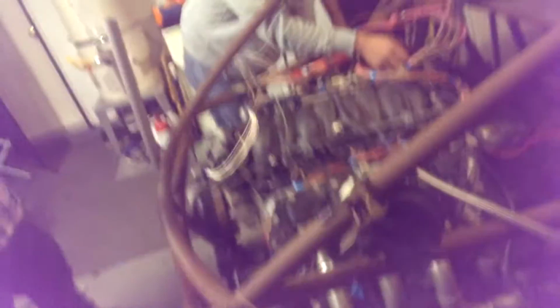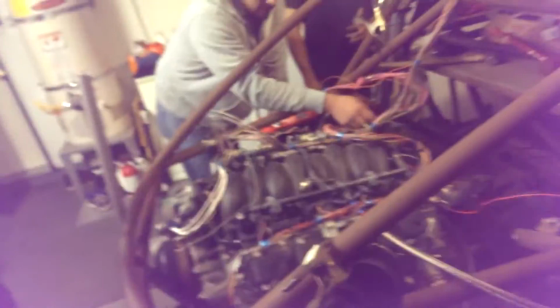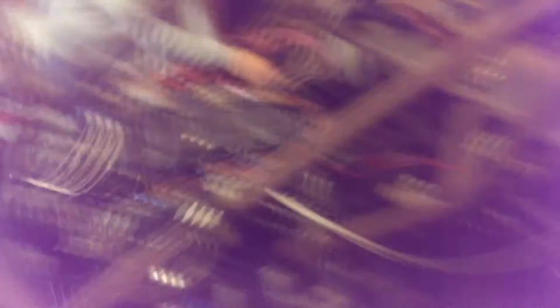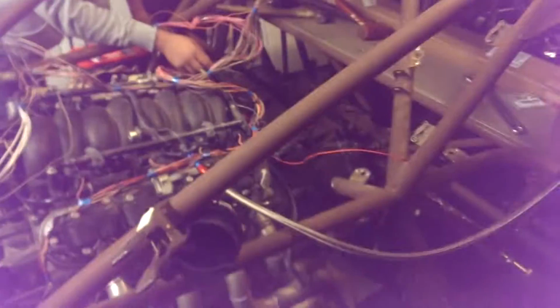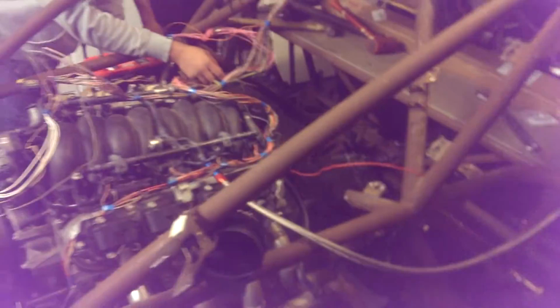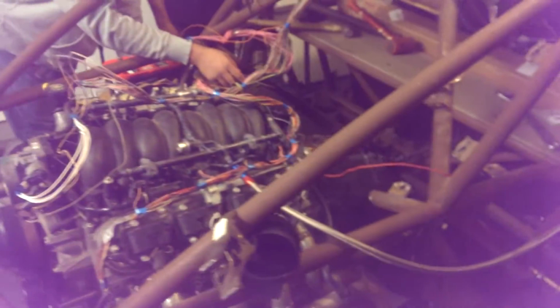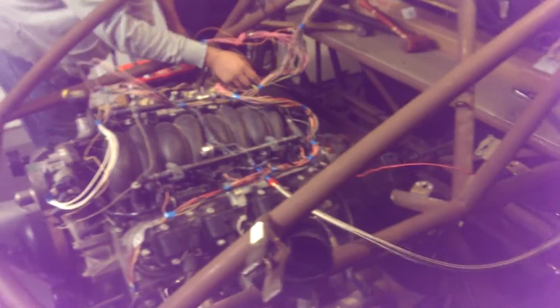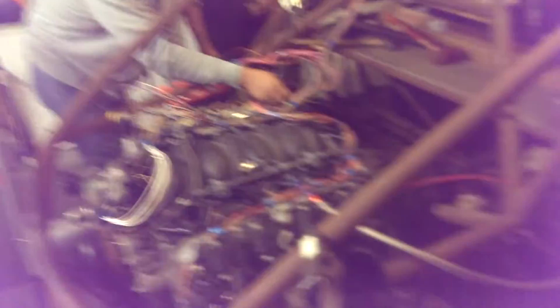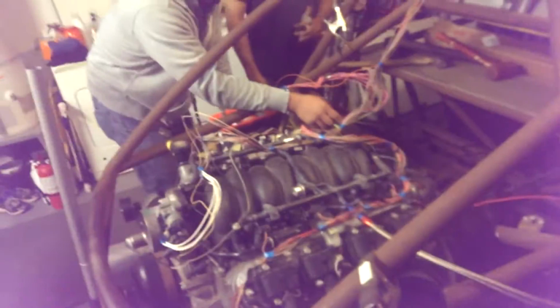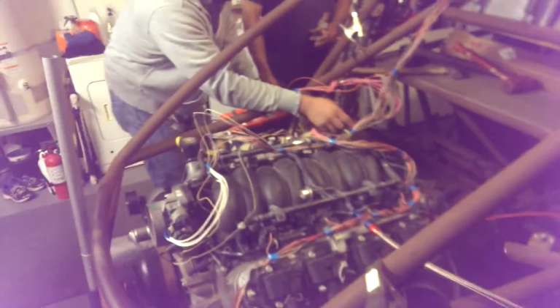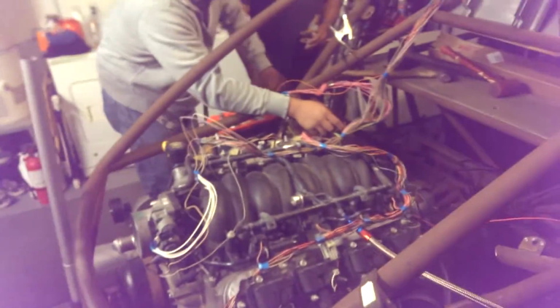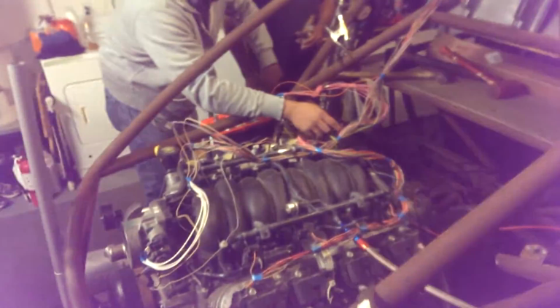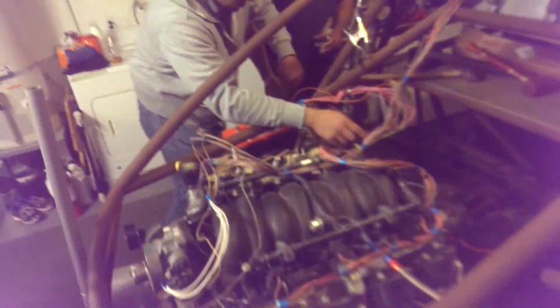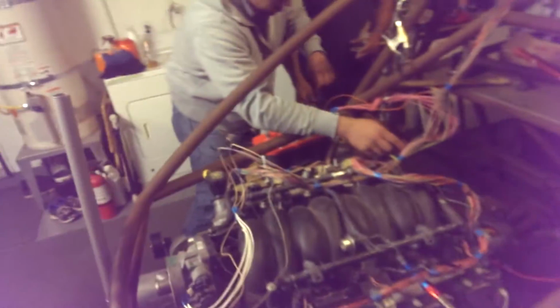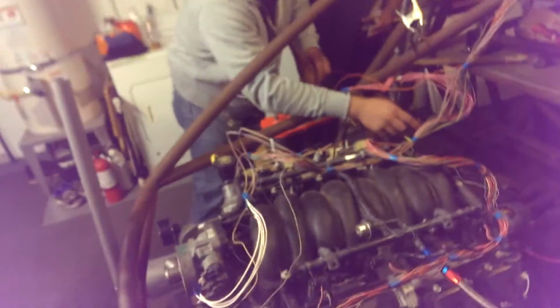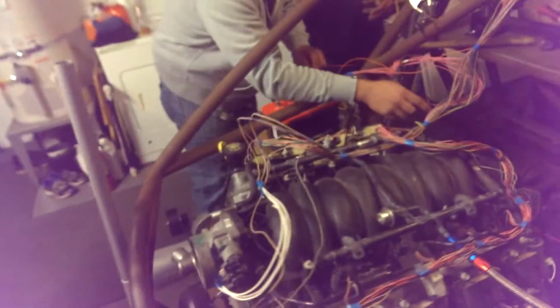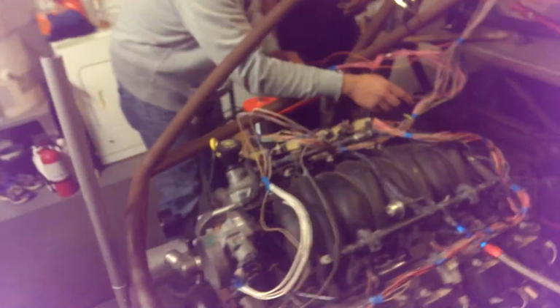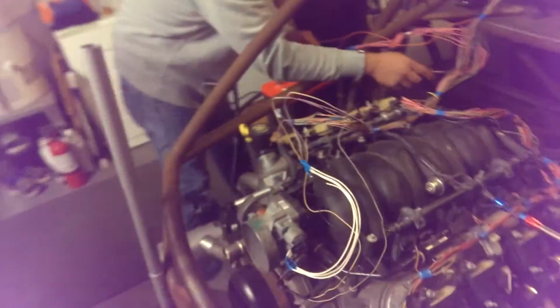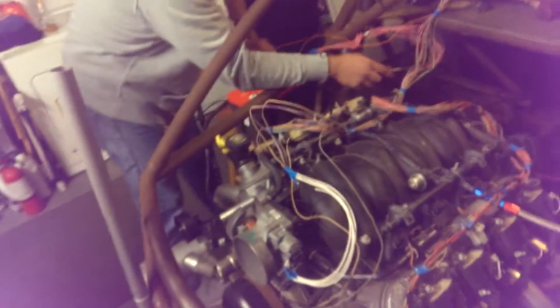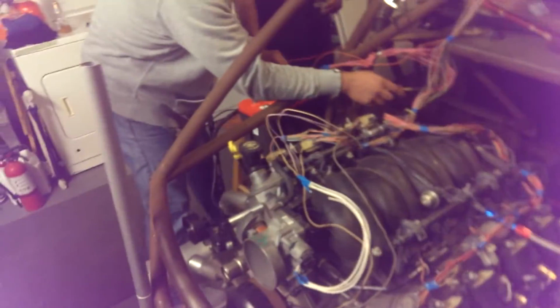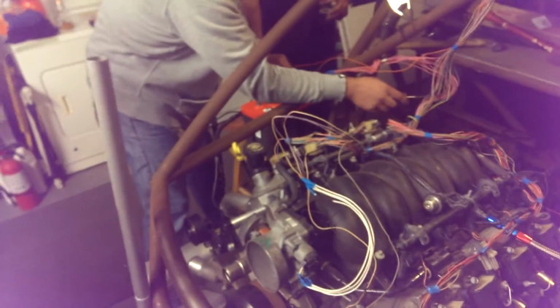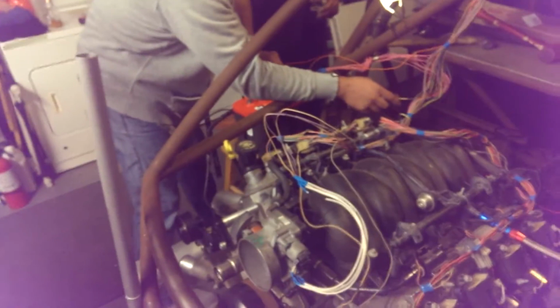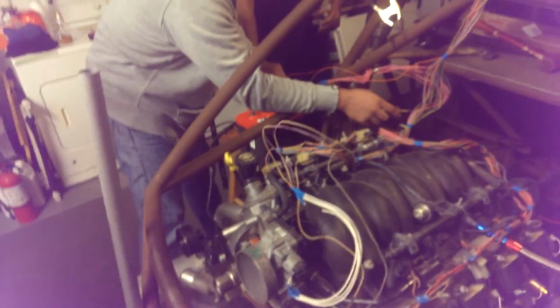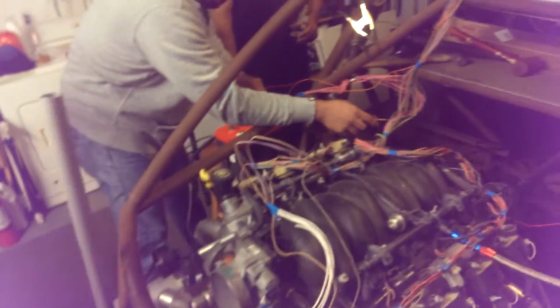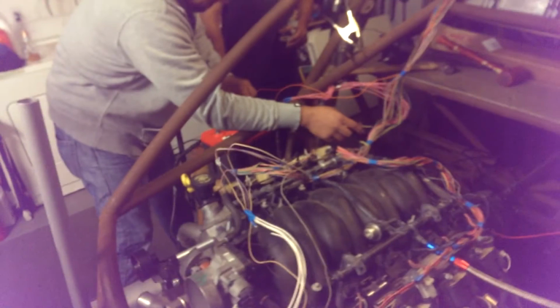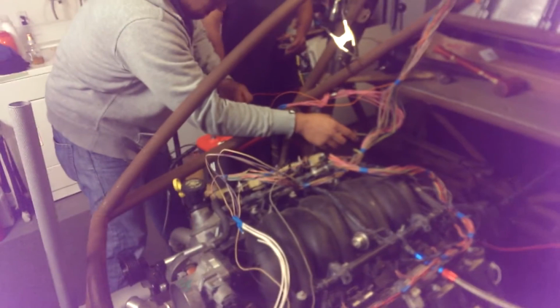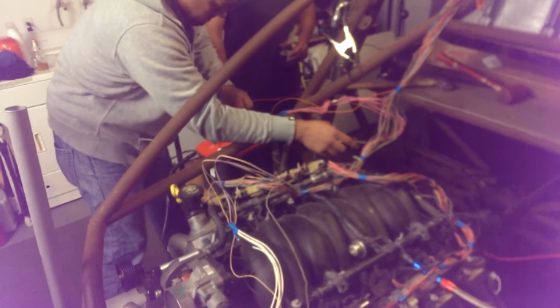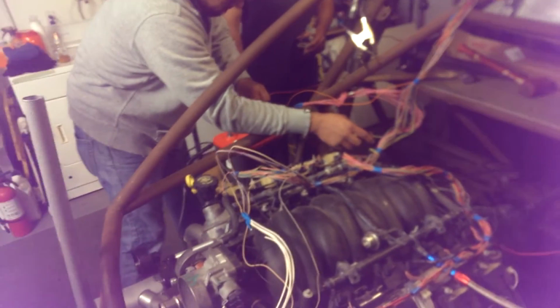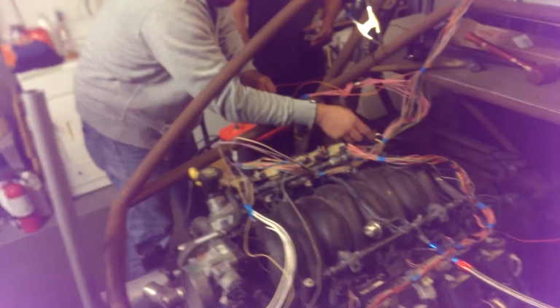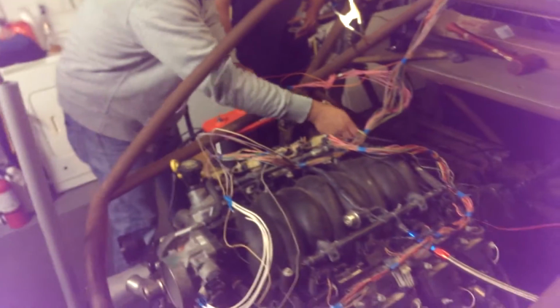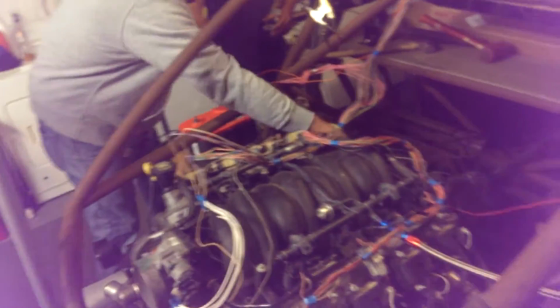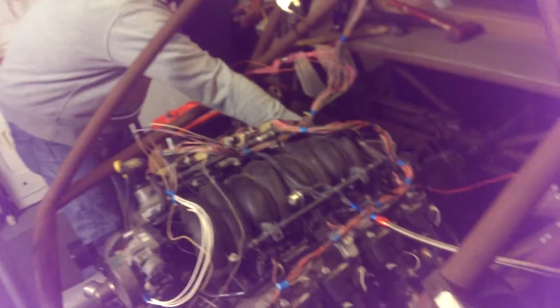Alright, at the four-wire hookup, we're gonna fire this thing up here shortly. Get some fuel pumping.